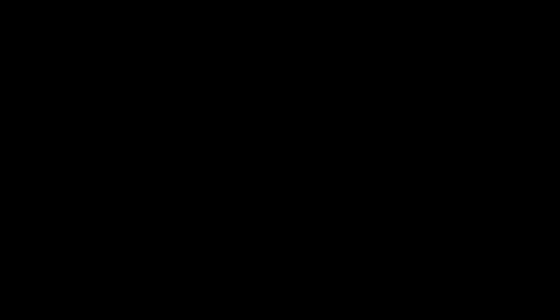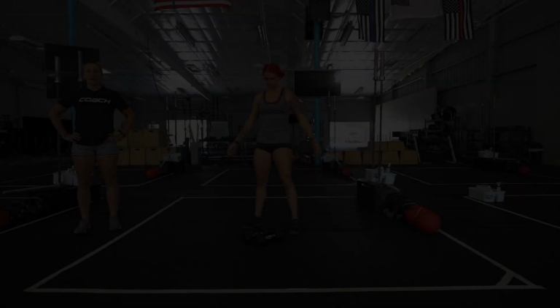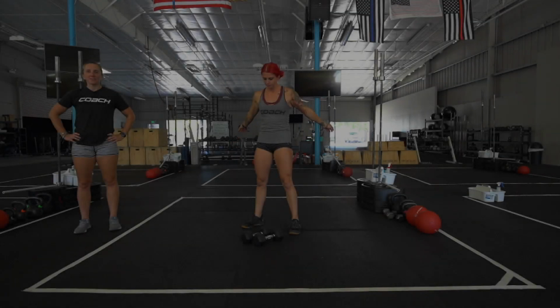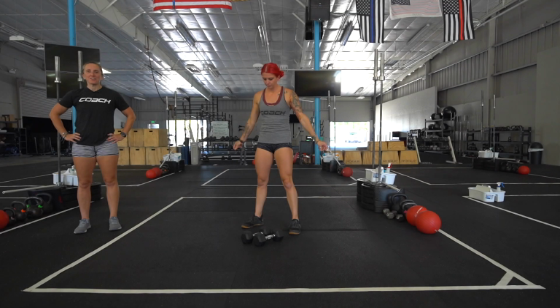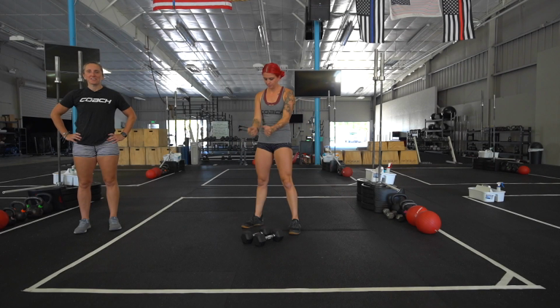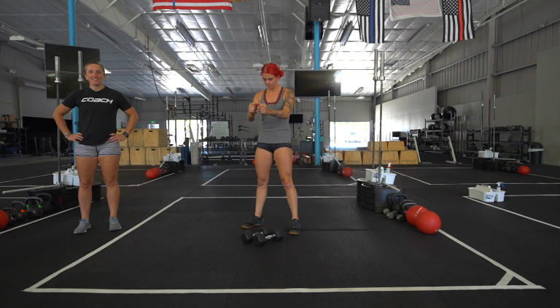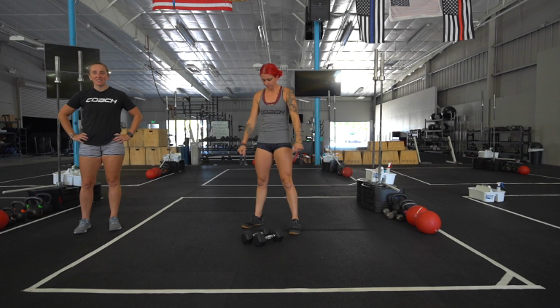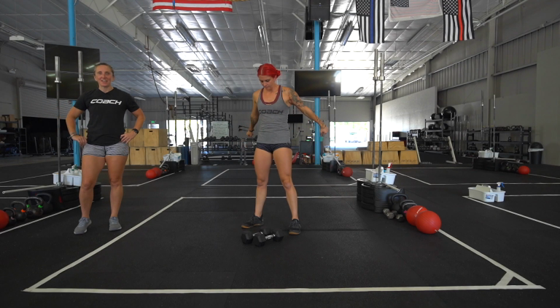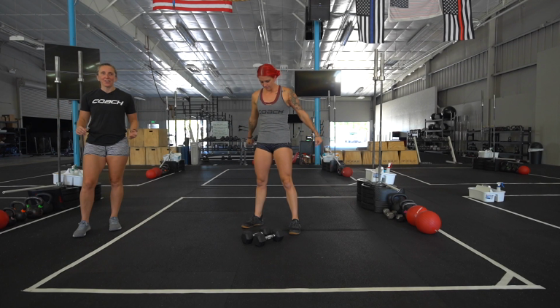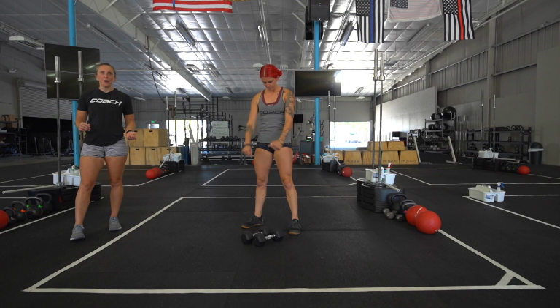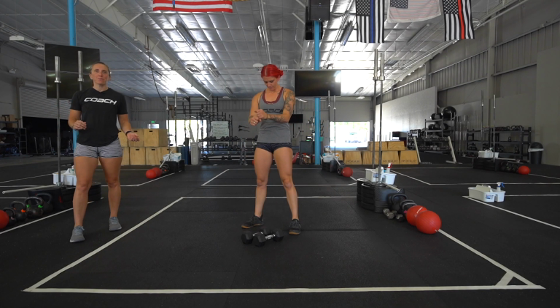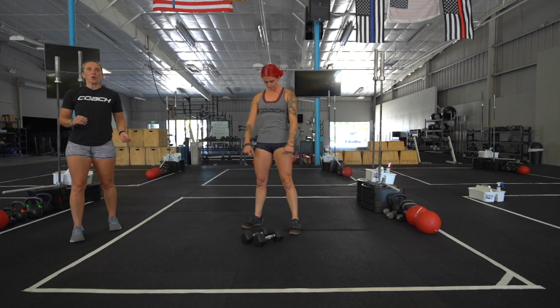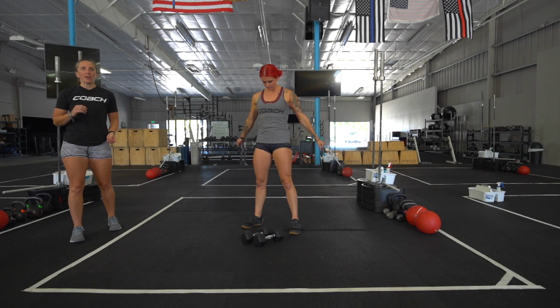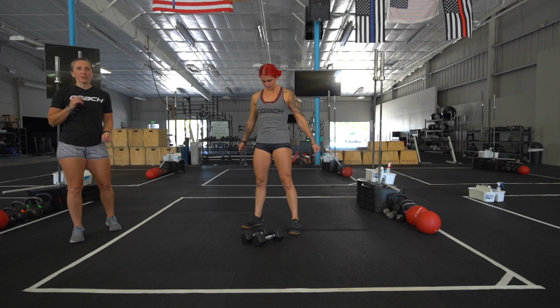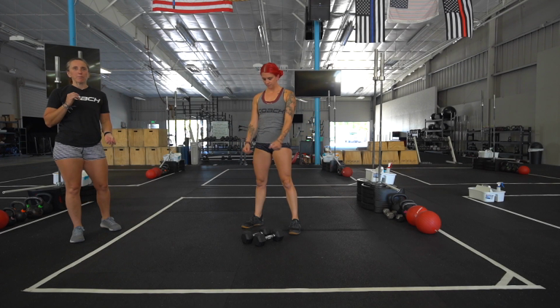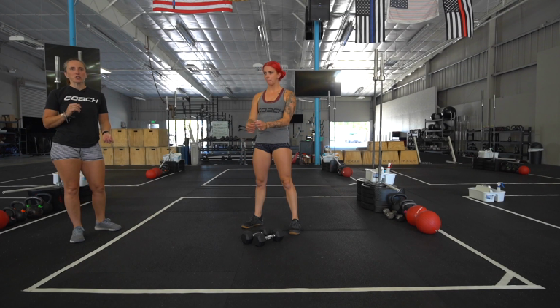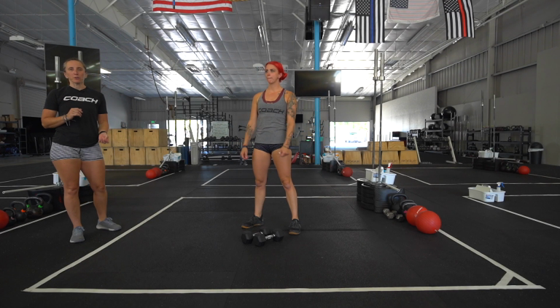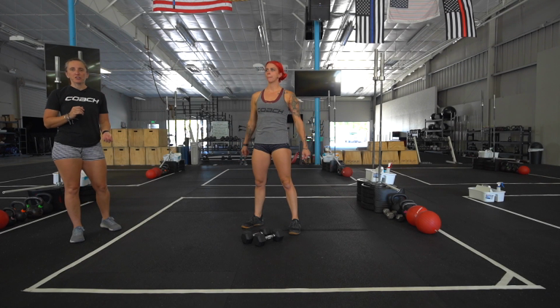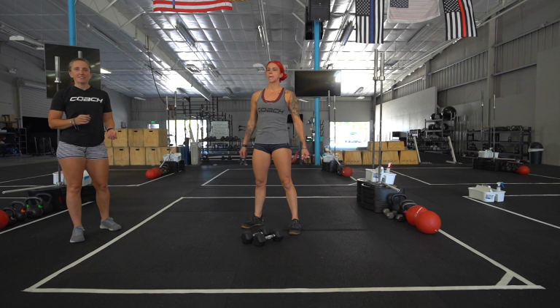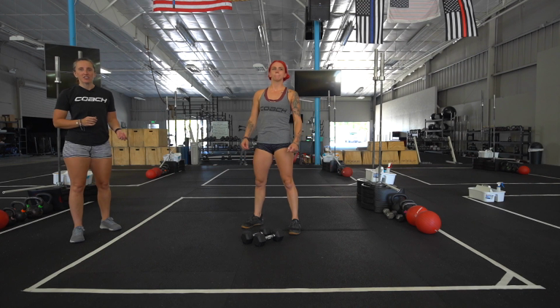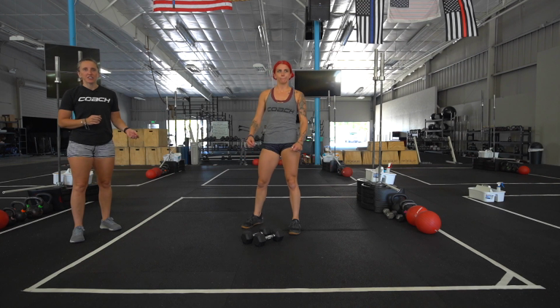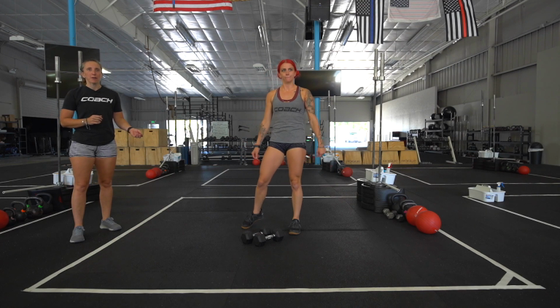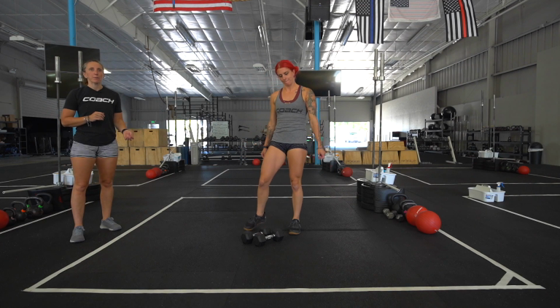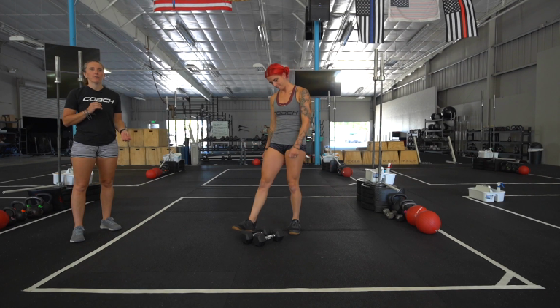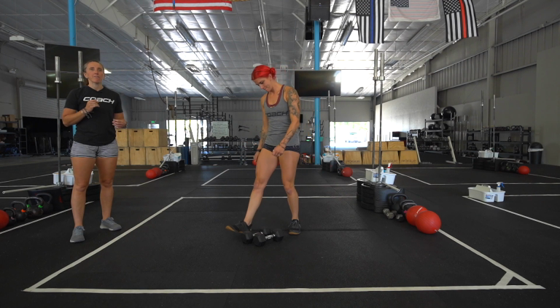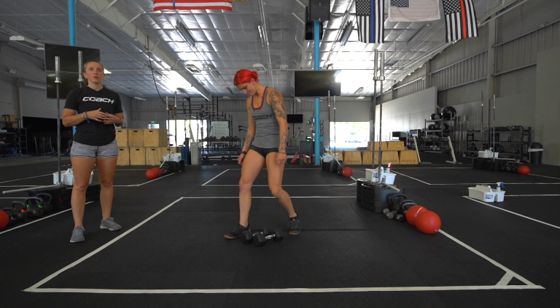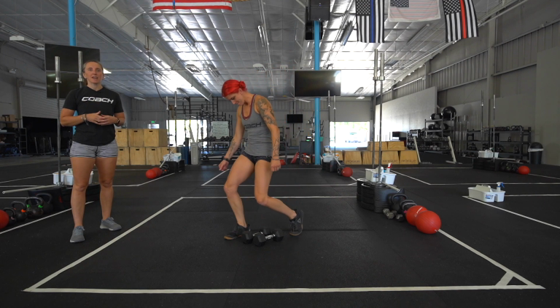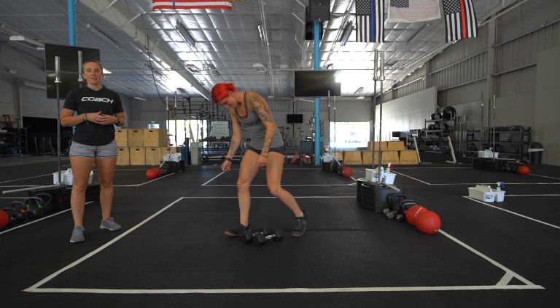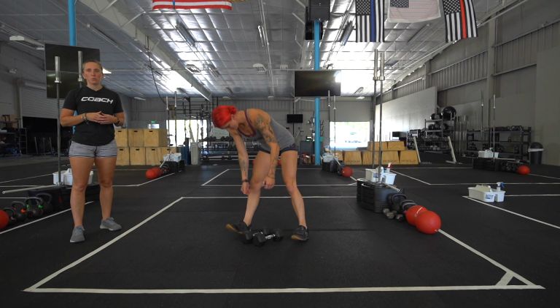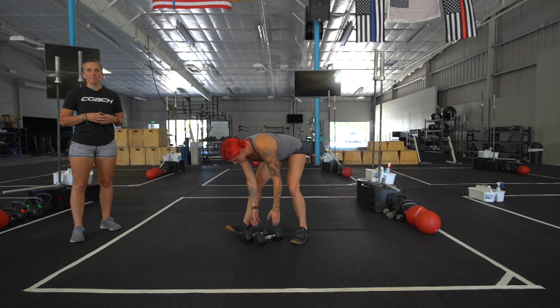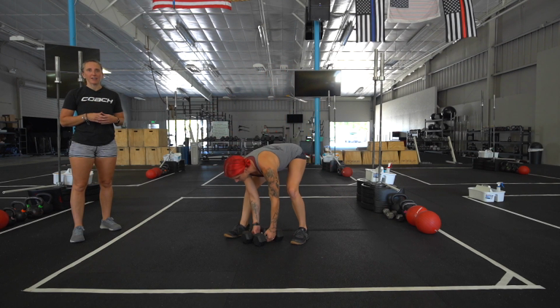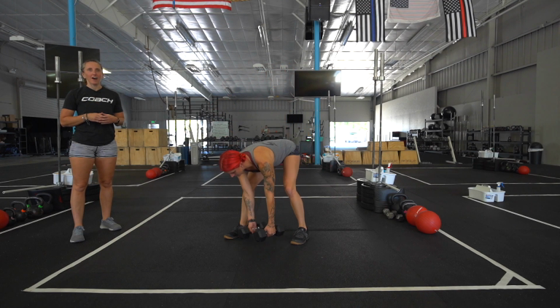Welcome to Tuesday's CFT On The Go. We have a great push-pull strength session coming up here. We have four sets on a 12-minute clock.